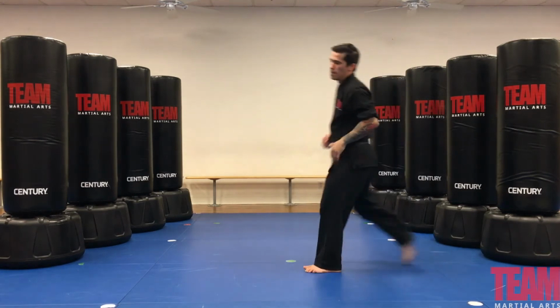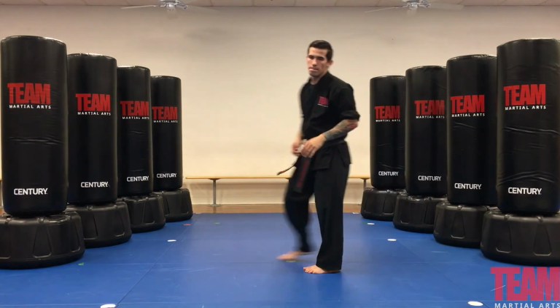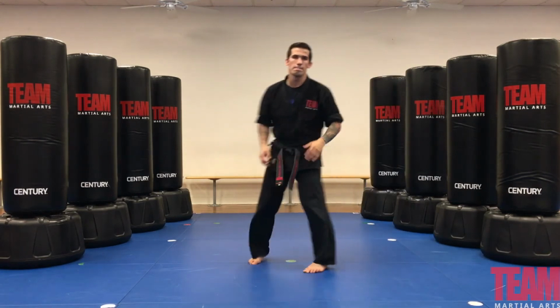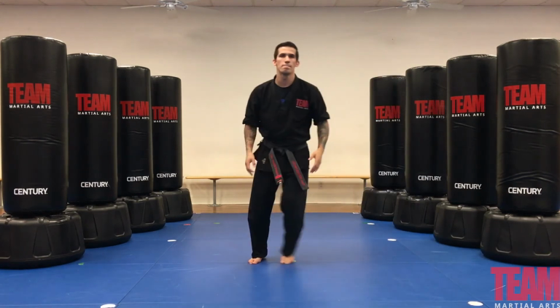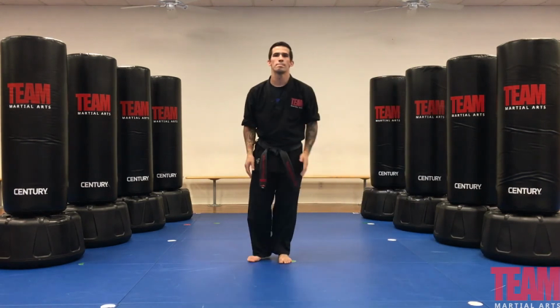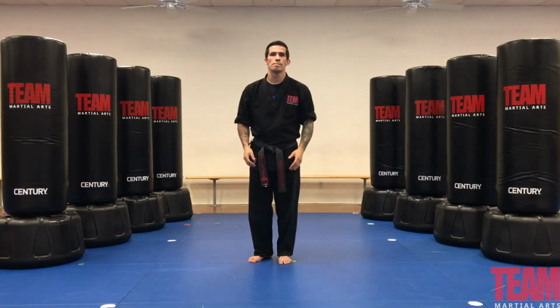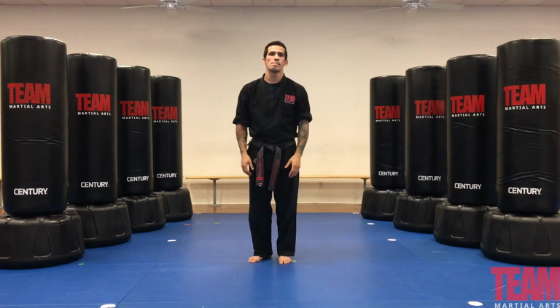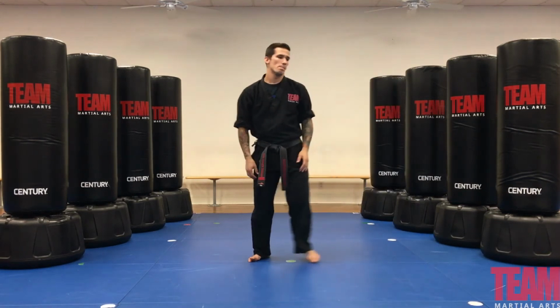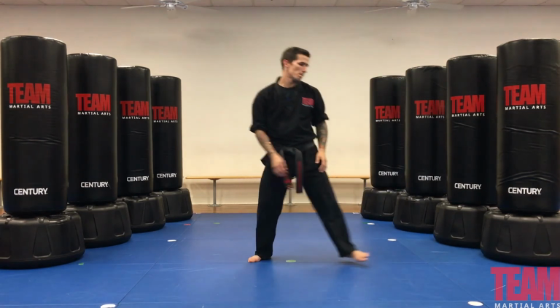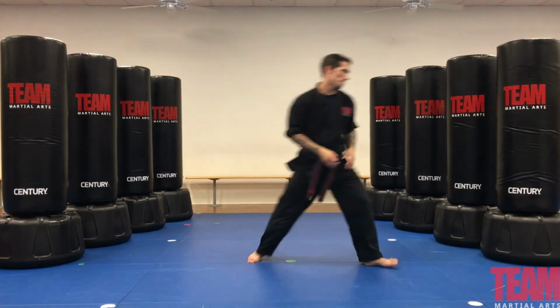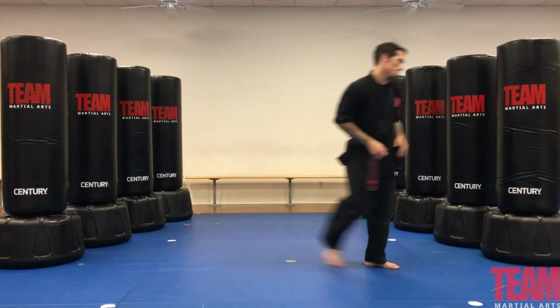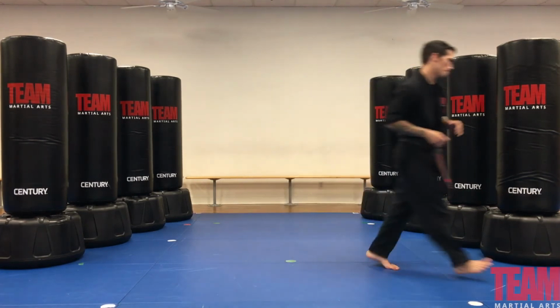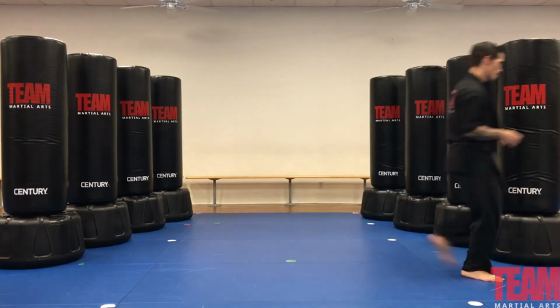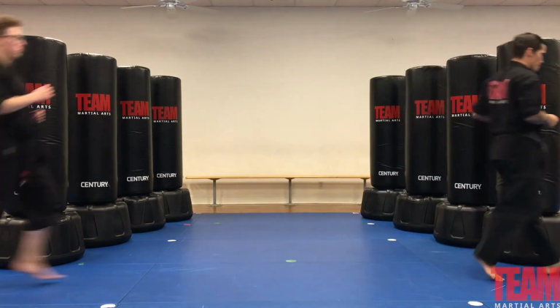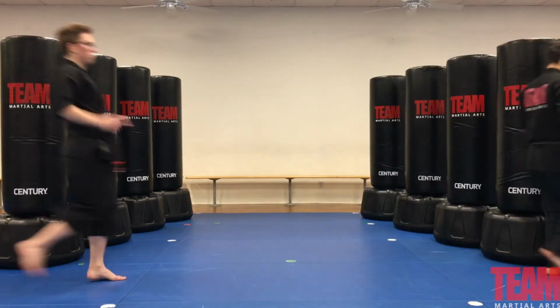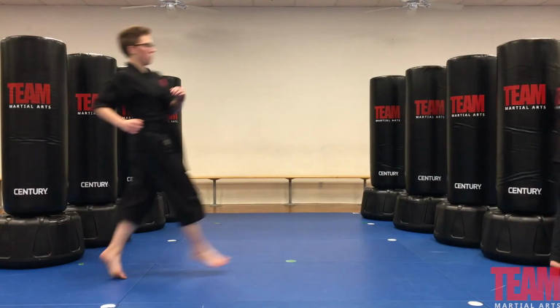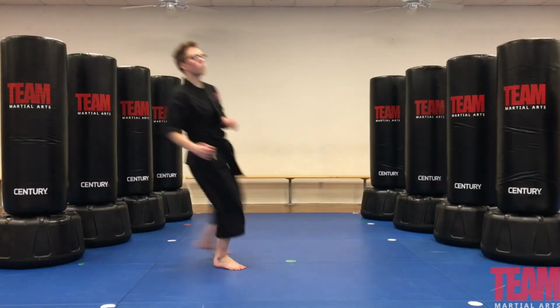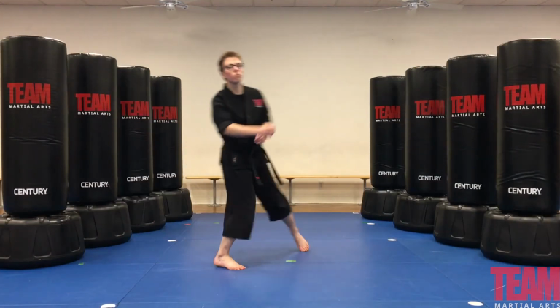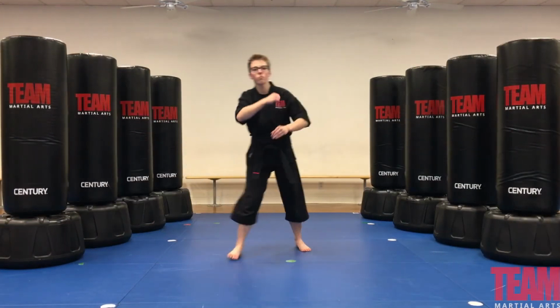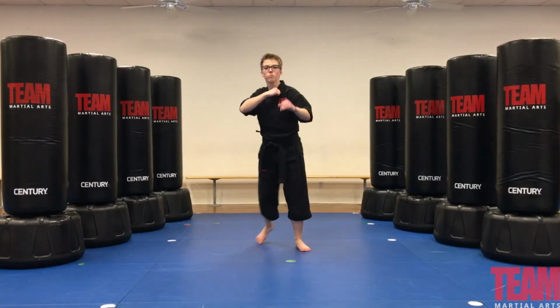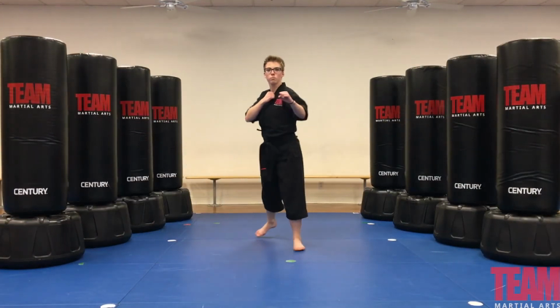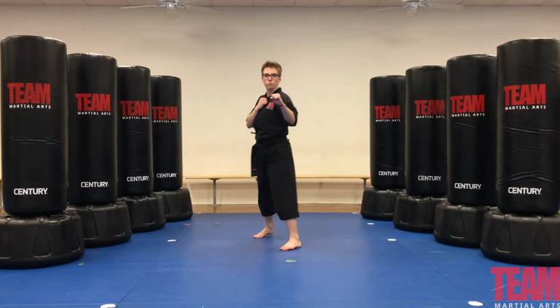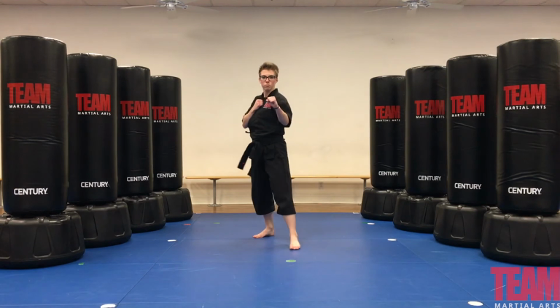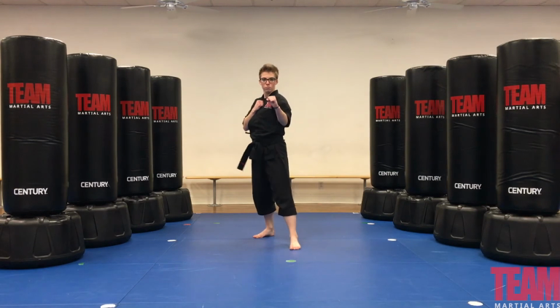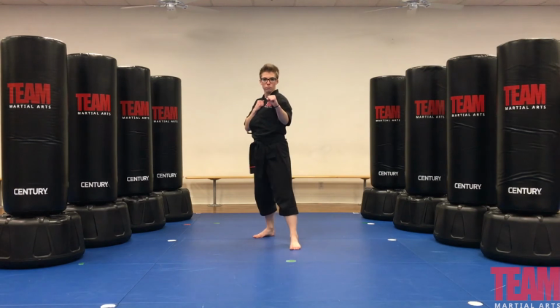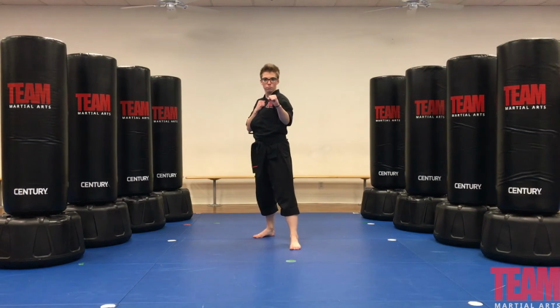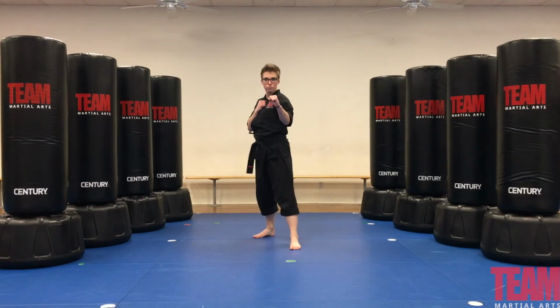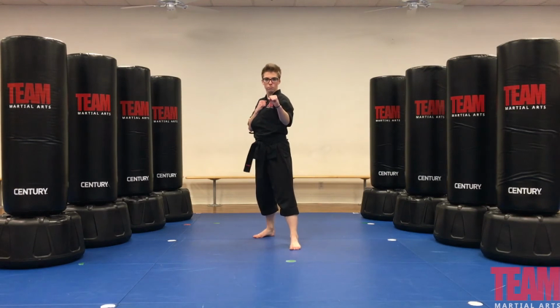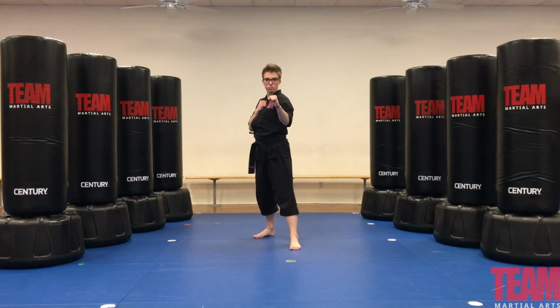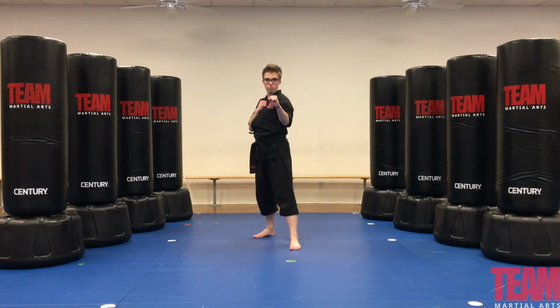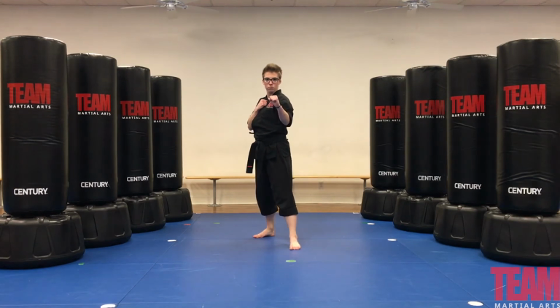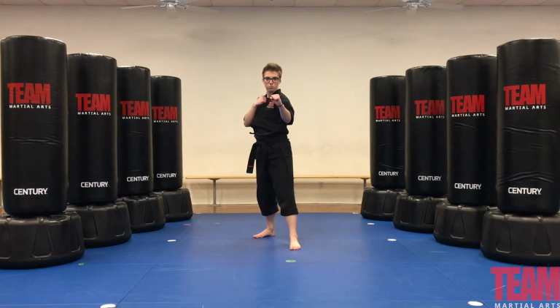Now Laura's going to demonstrate the blue stripe — basic kicks: front kick and back kick.